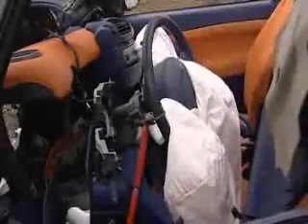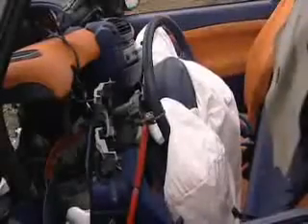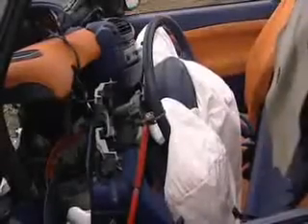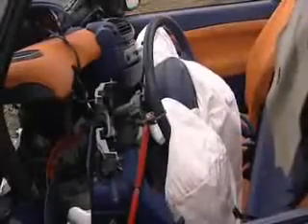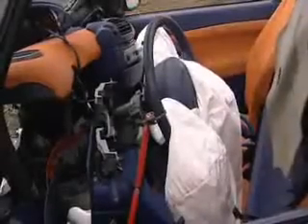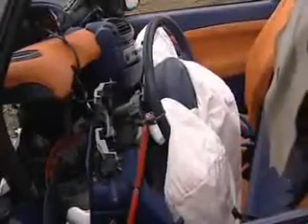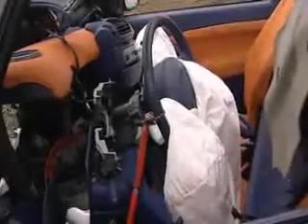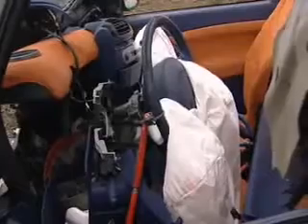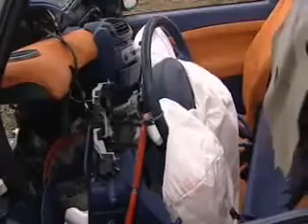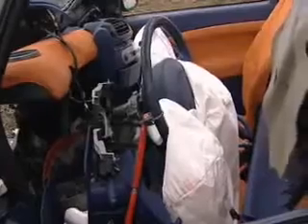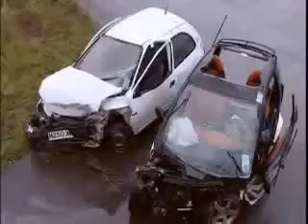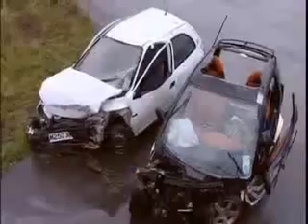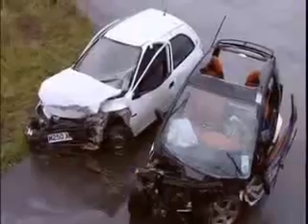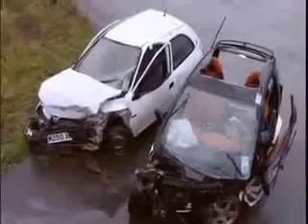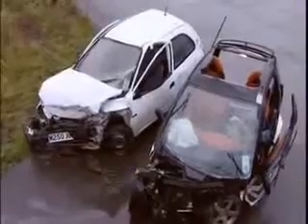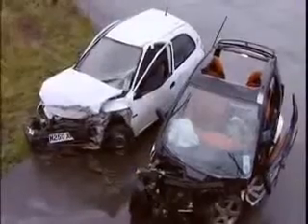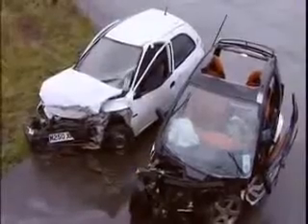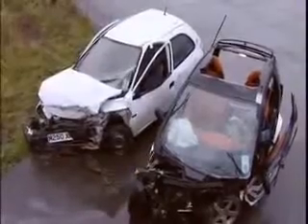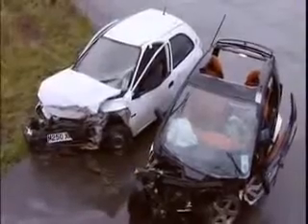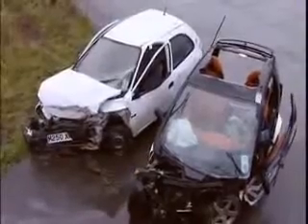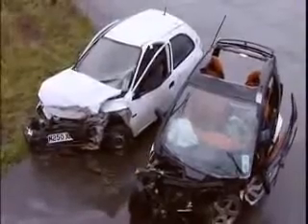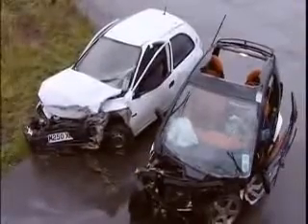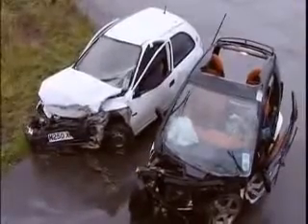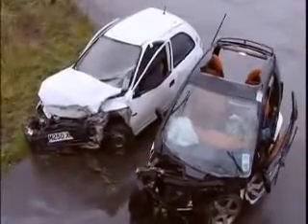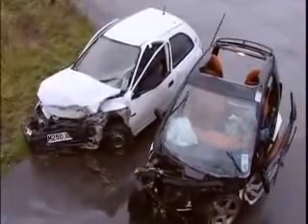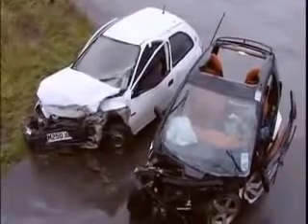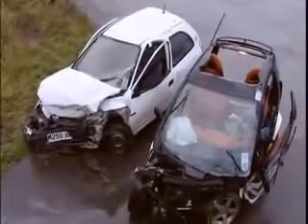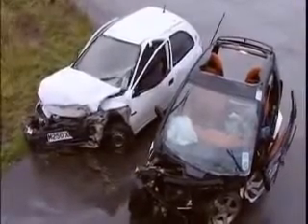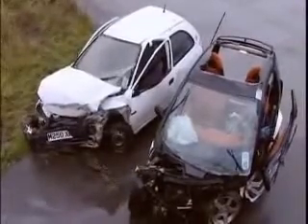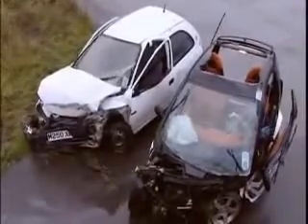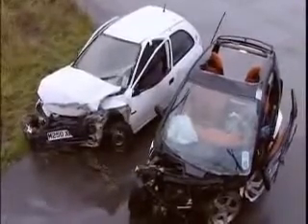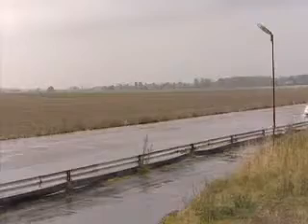So, how much stick can a Smart take? A lot. But that can't be said for its passengers.